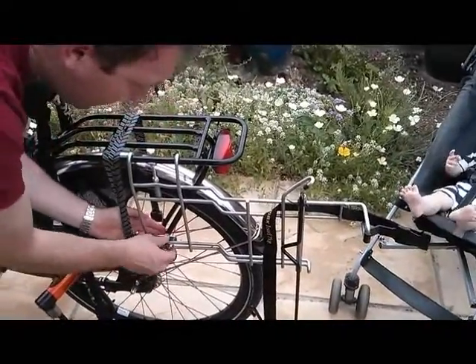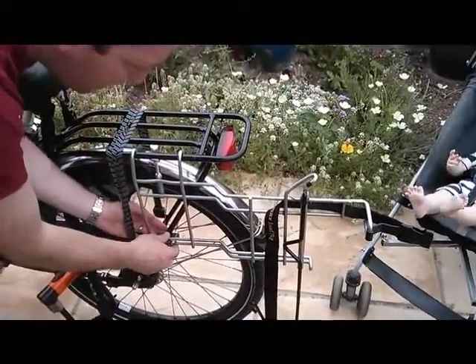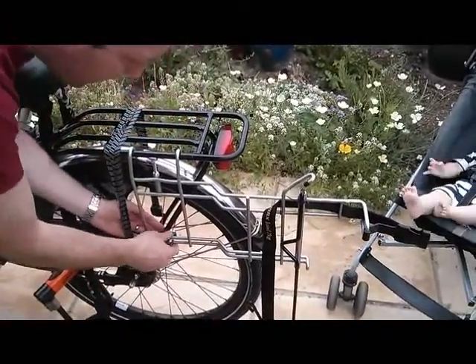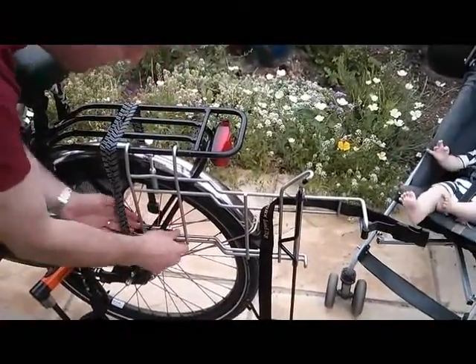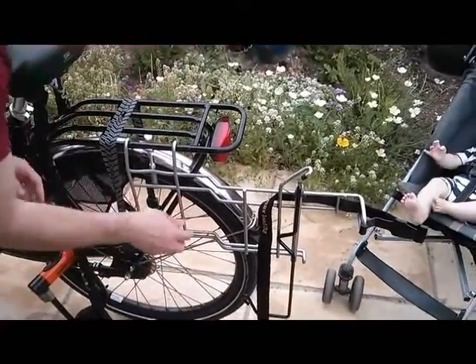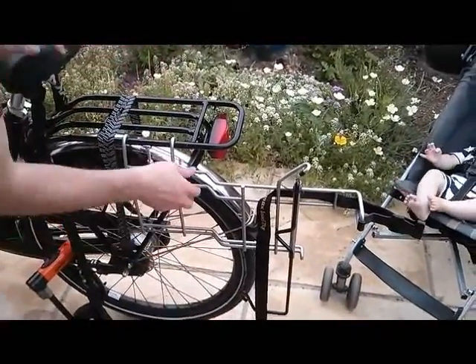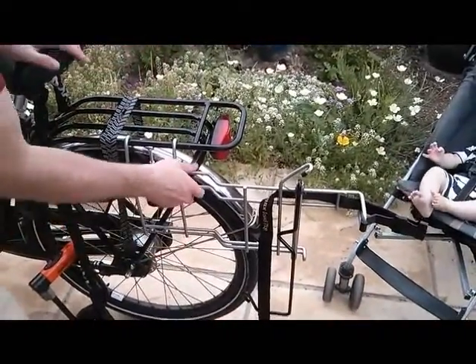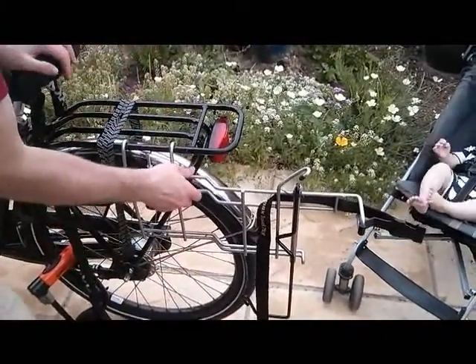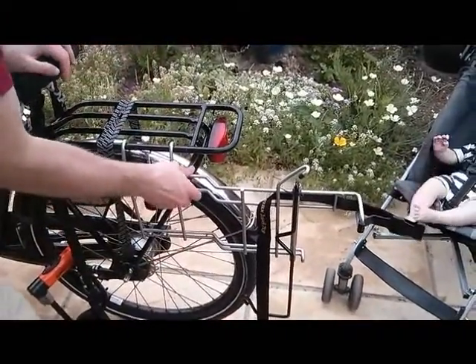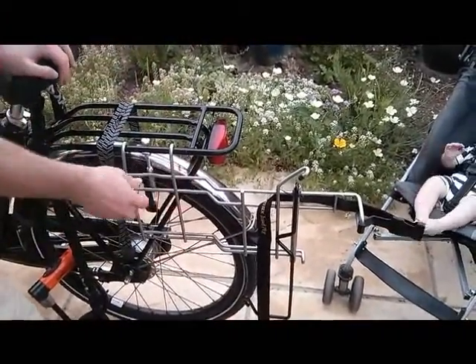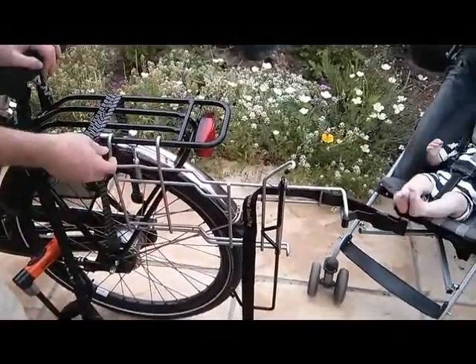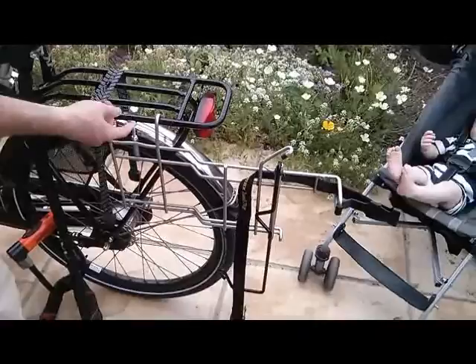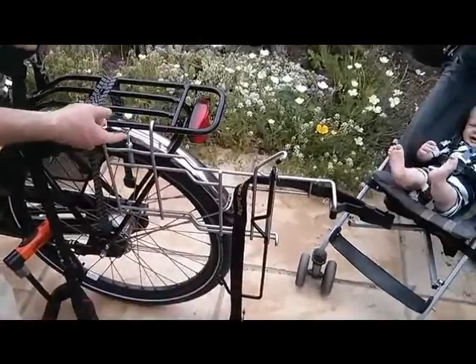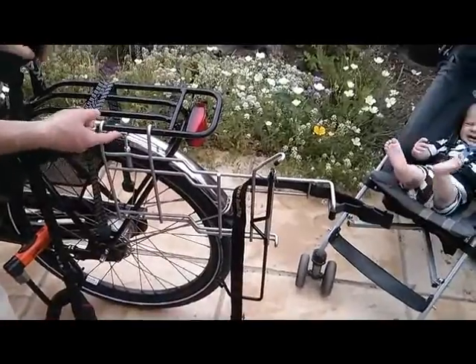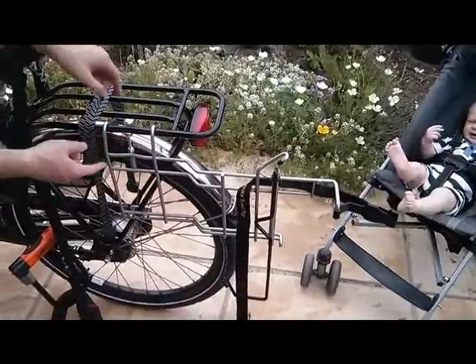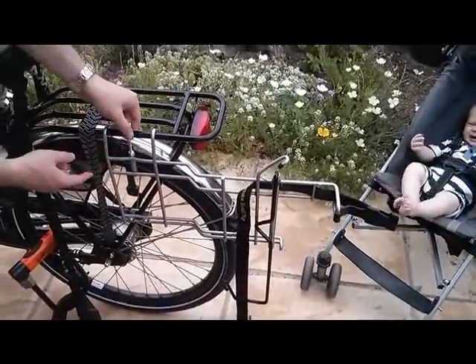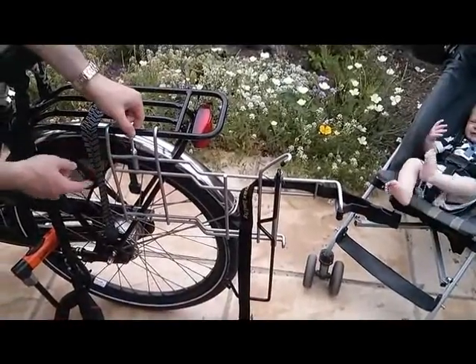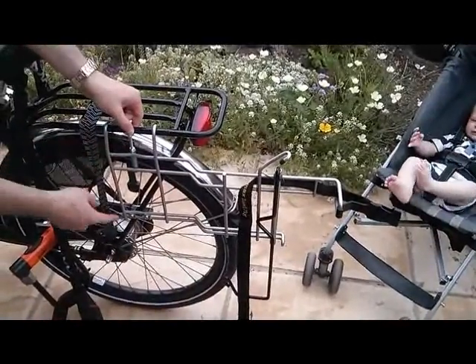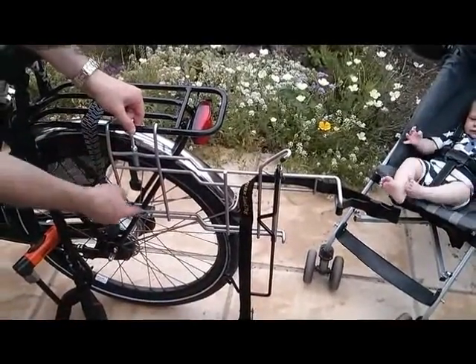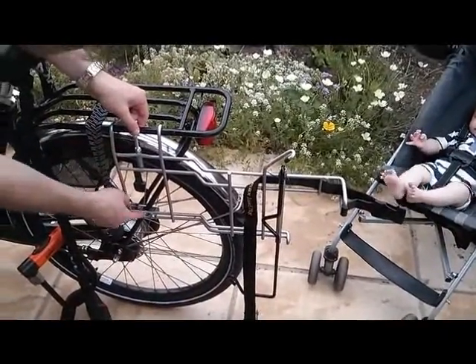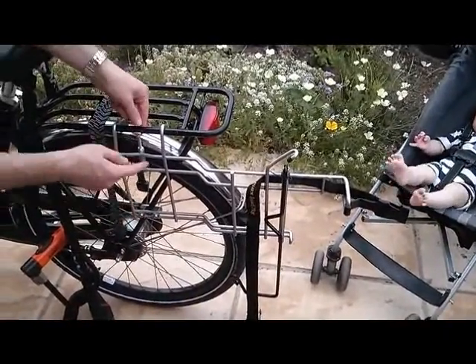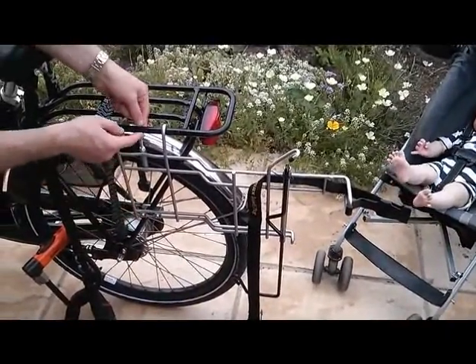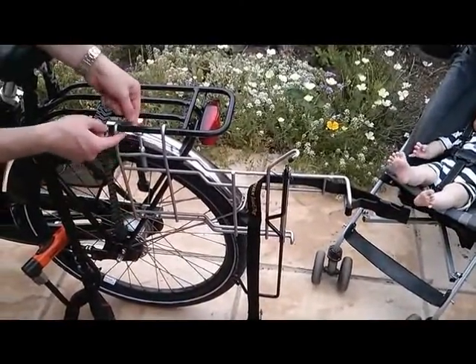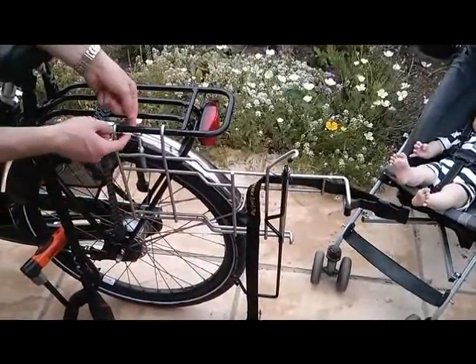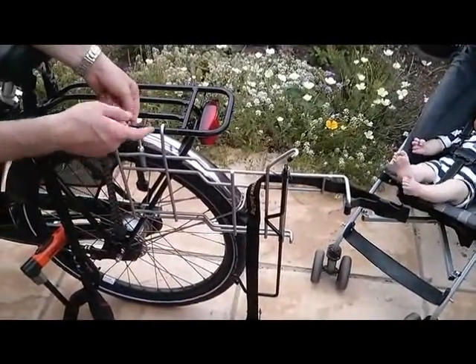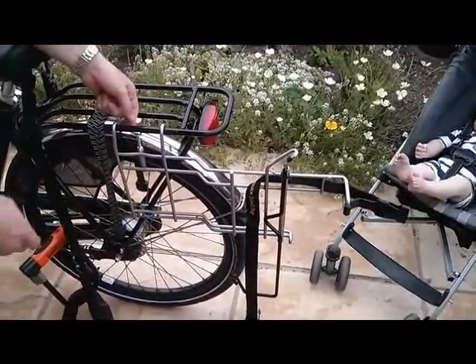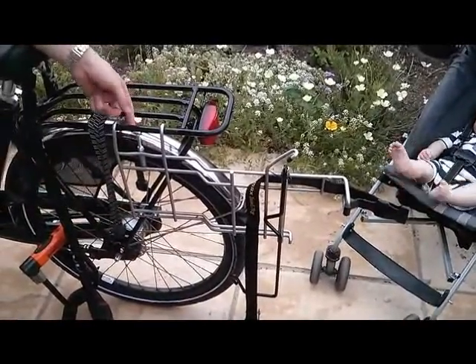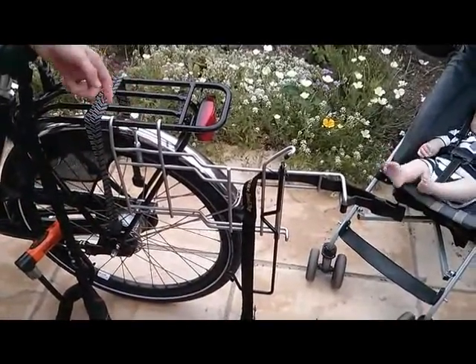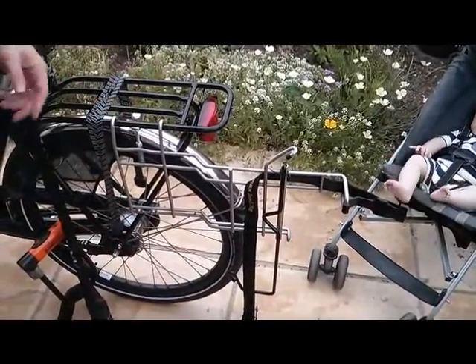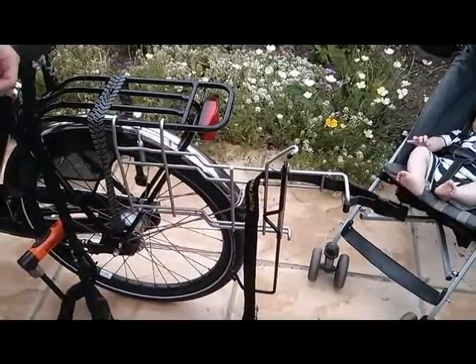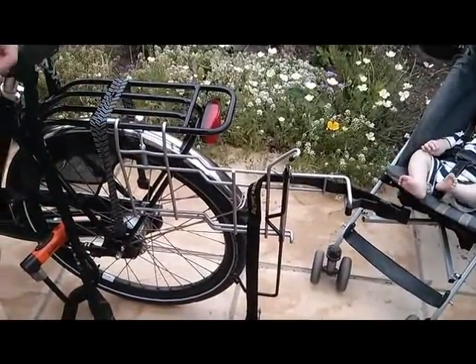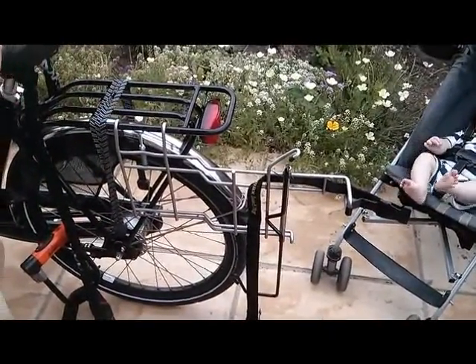You've got it fully secure on there. Your contact points against the bike are all protected by the piece of tape that you put on there.